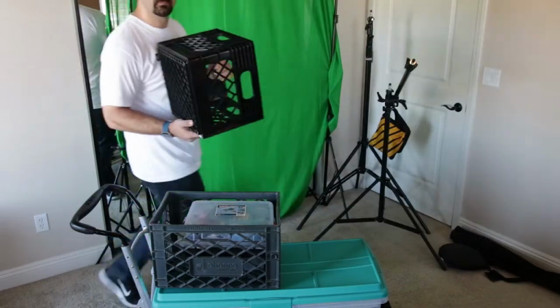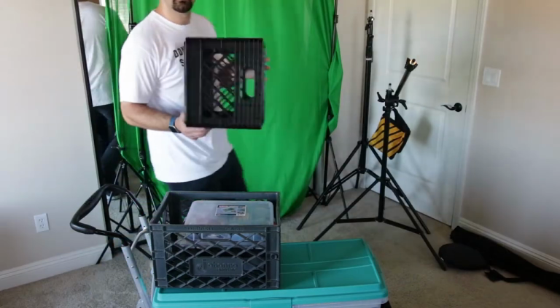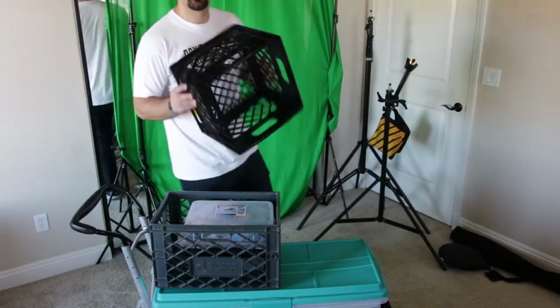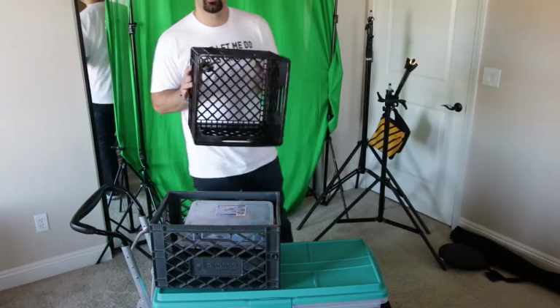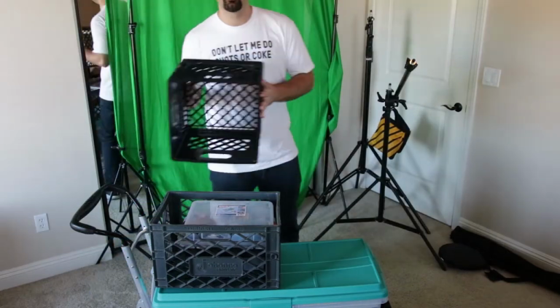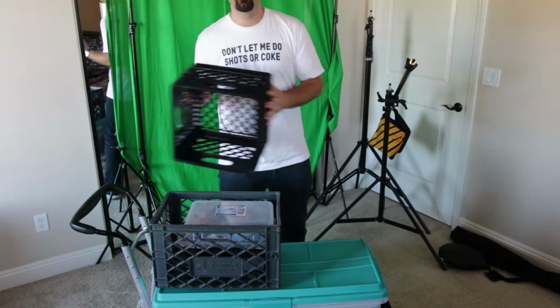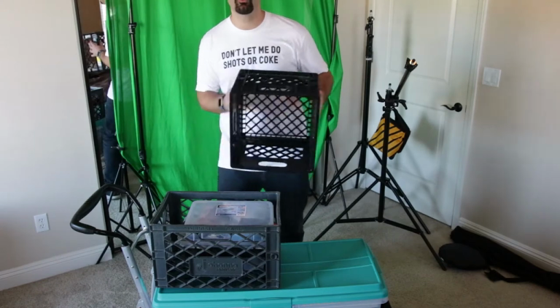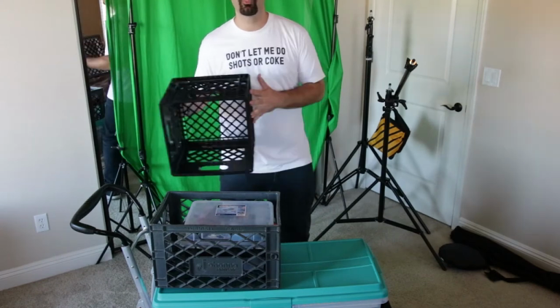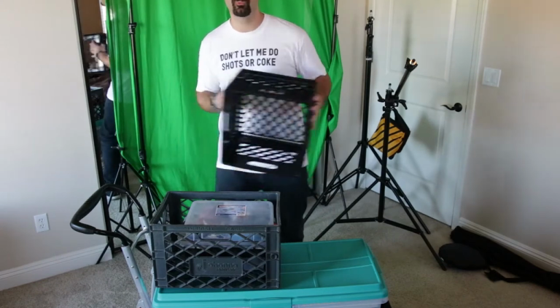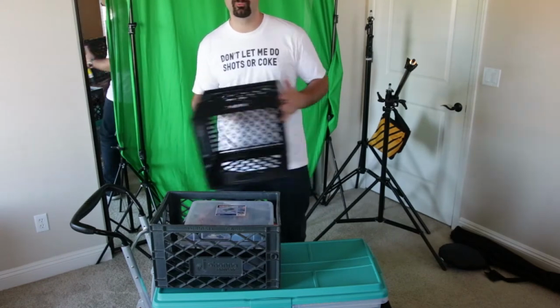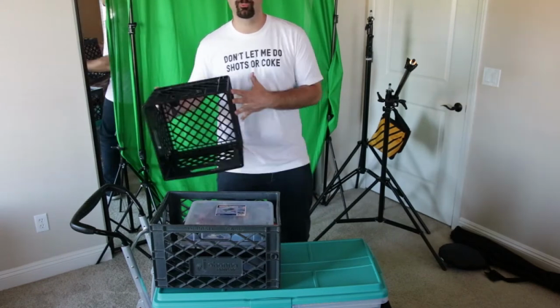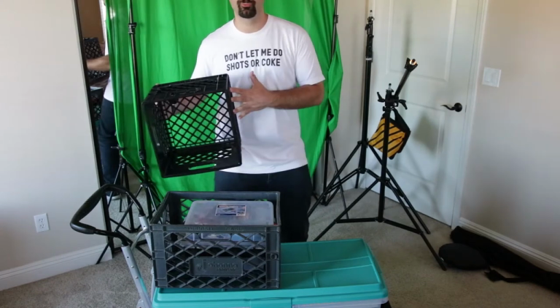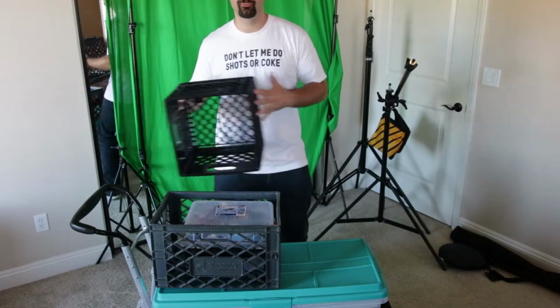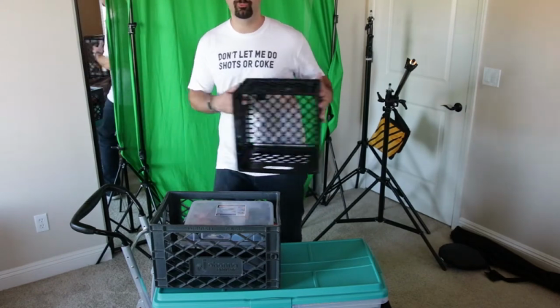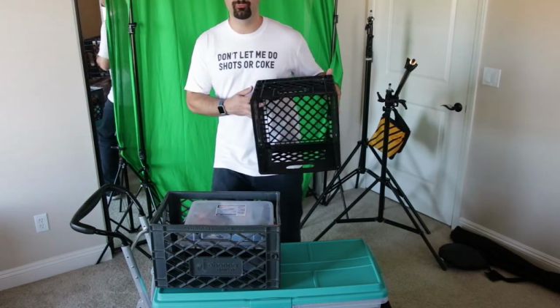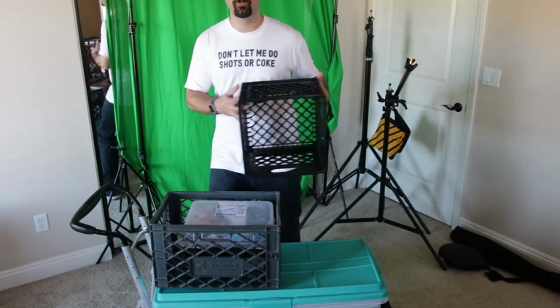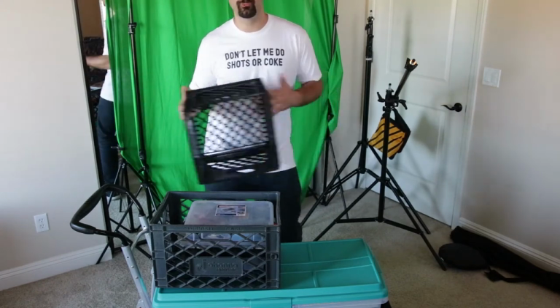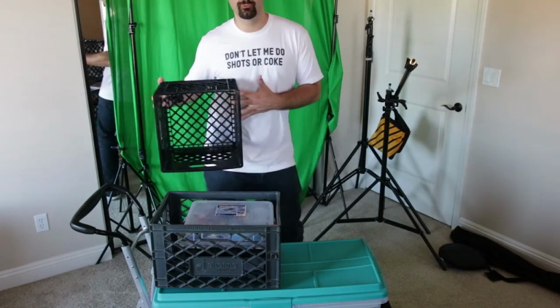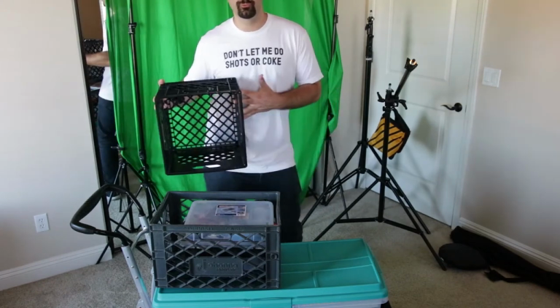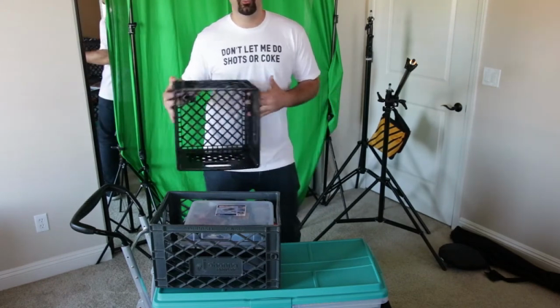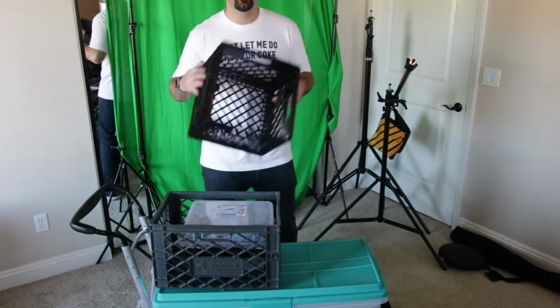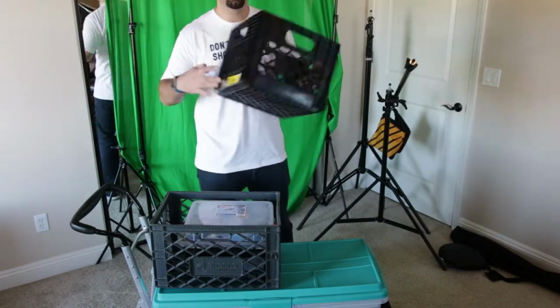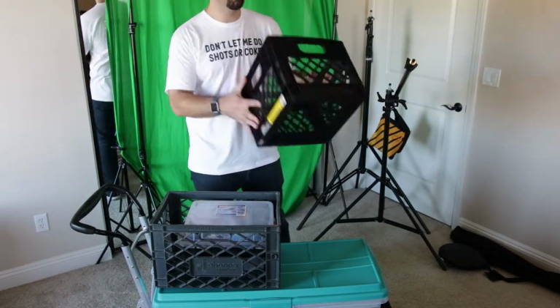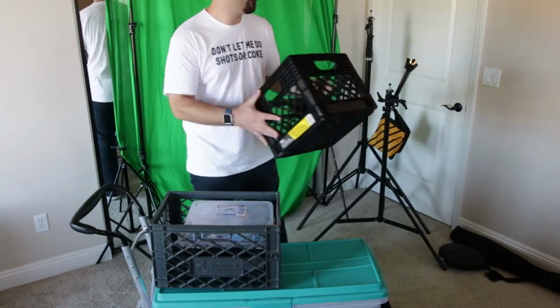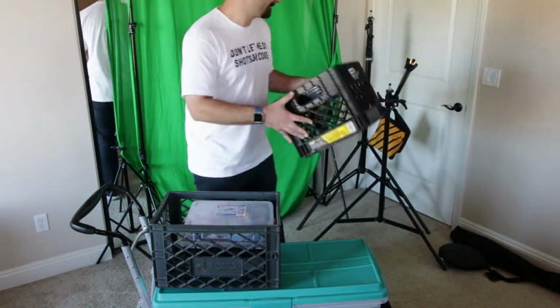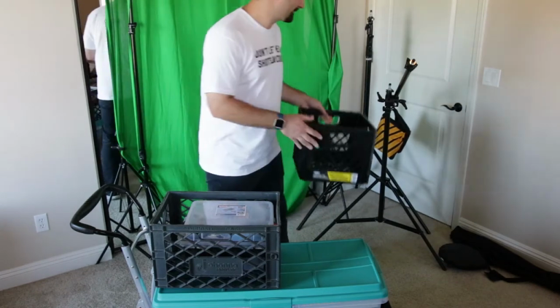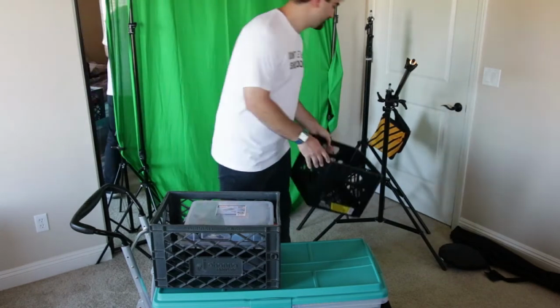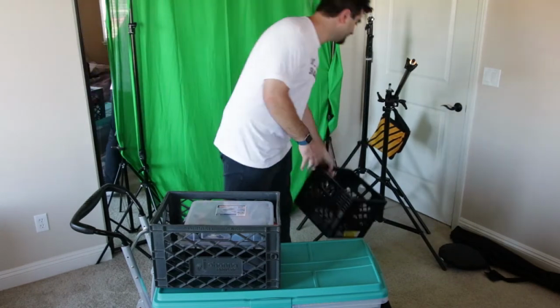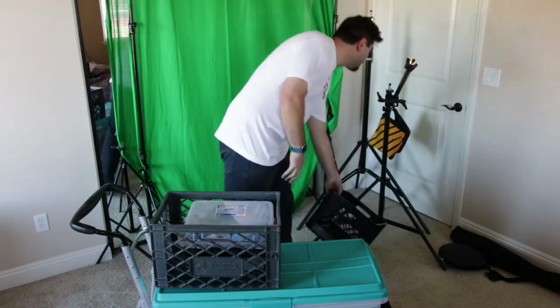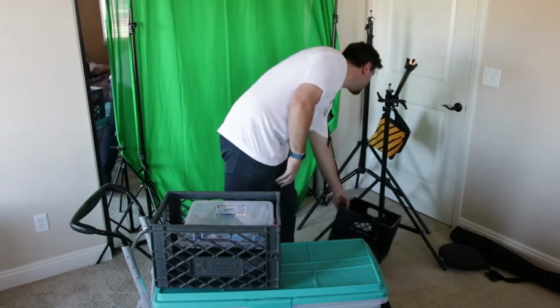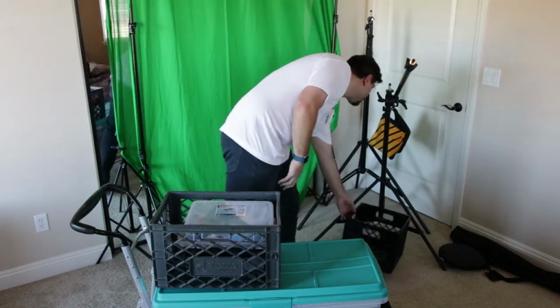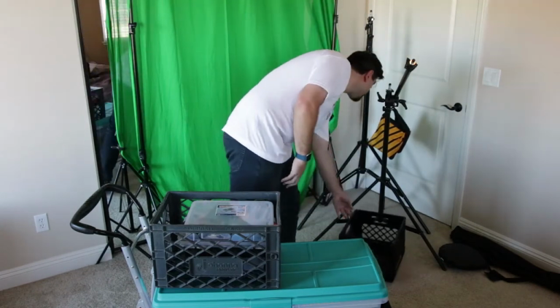Milk crates are amazing. They can be used as a chair, a stand, a box — they're lightweight and they're mandatory.